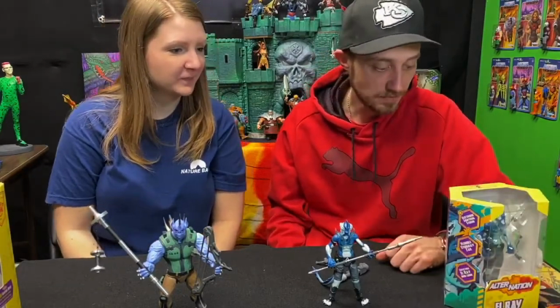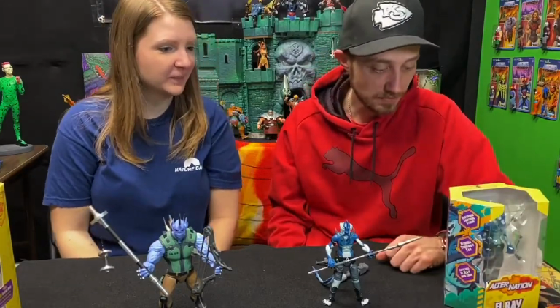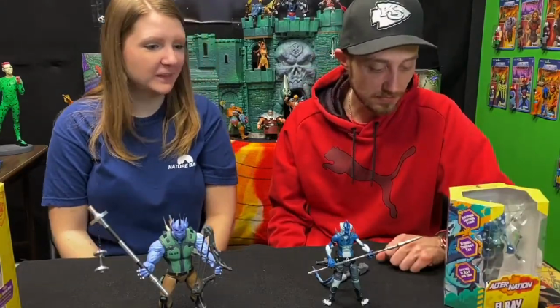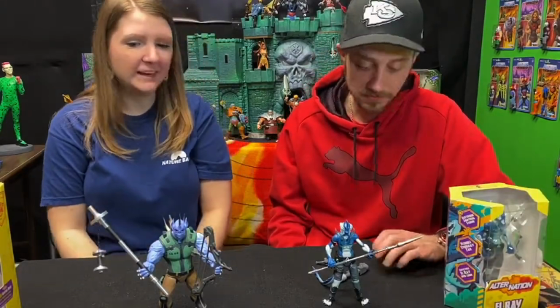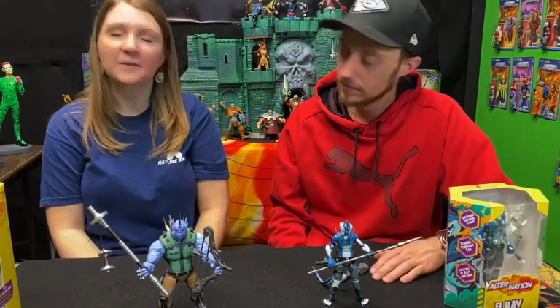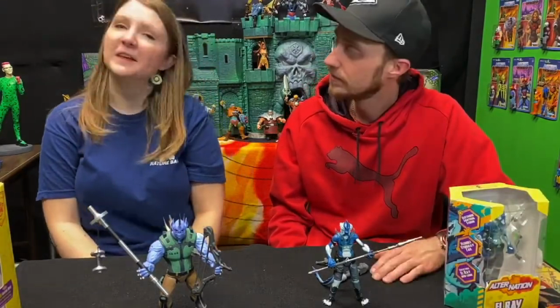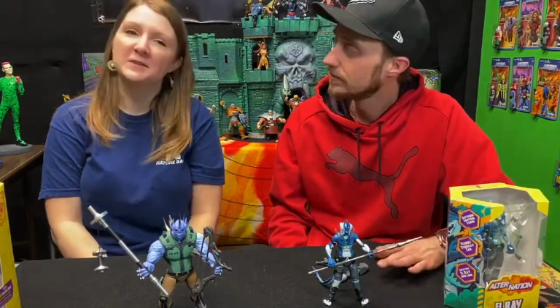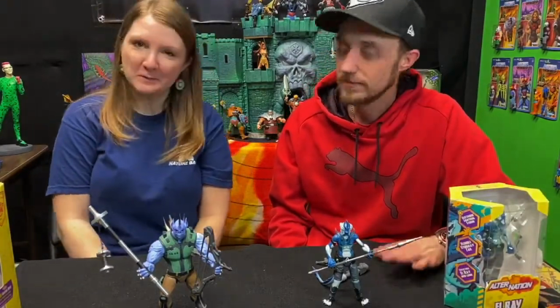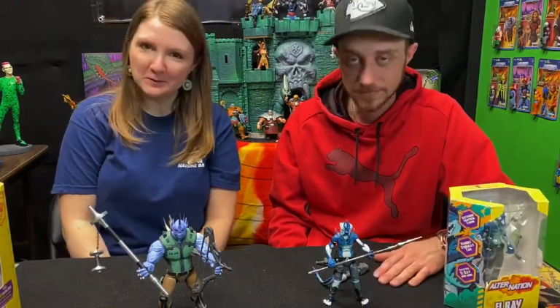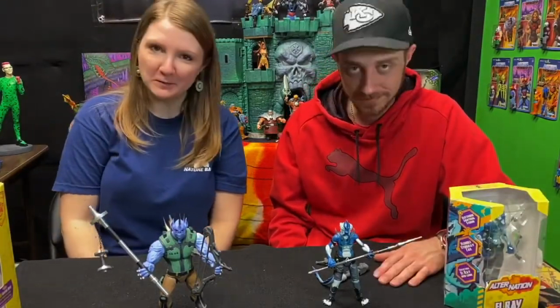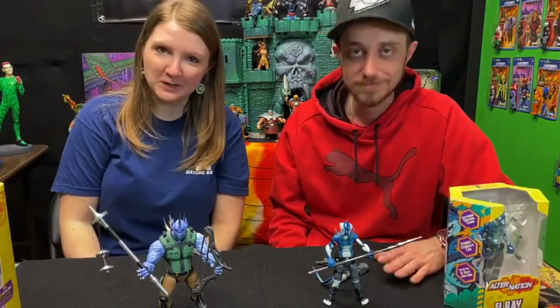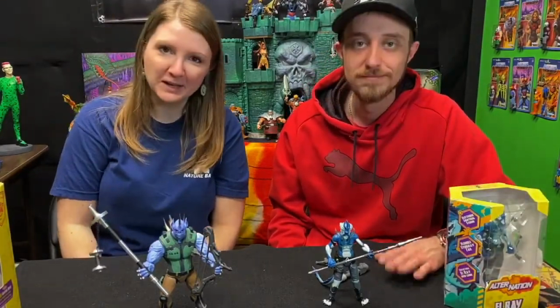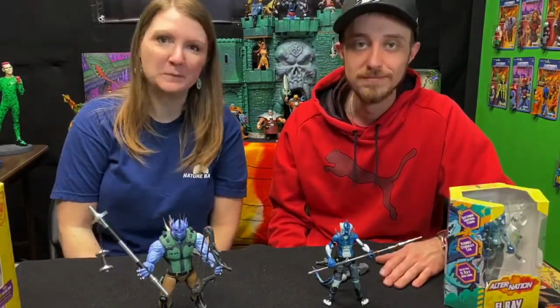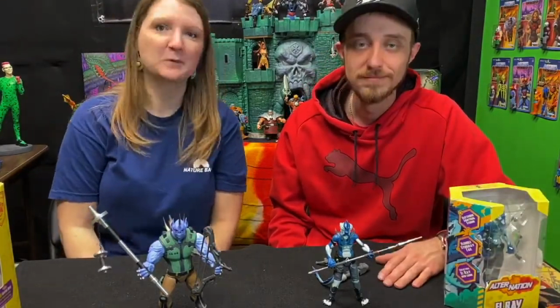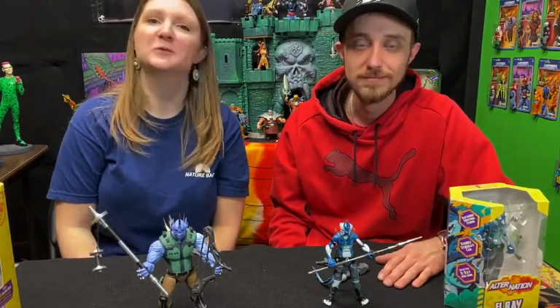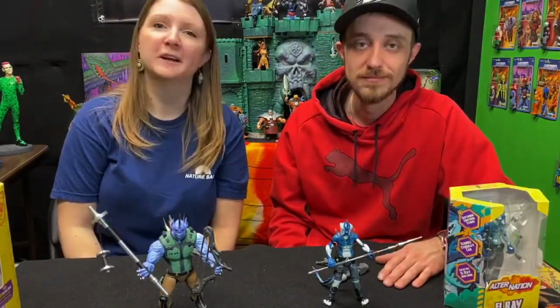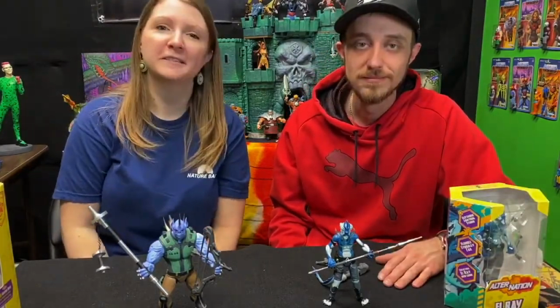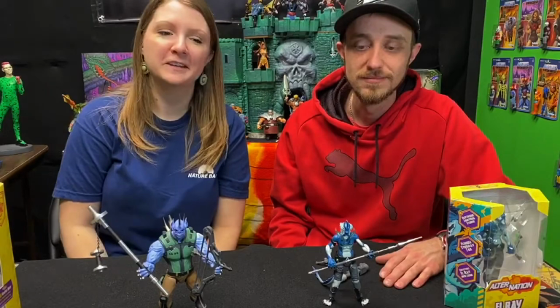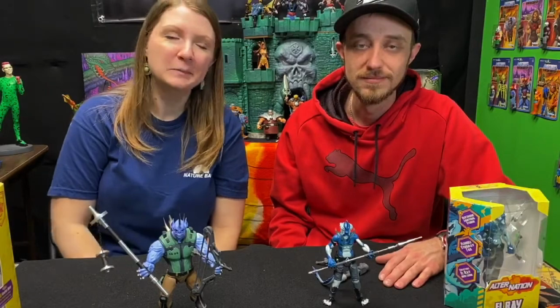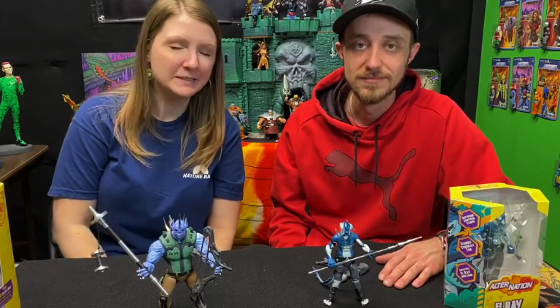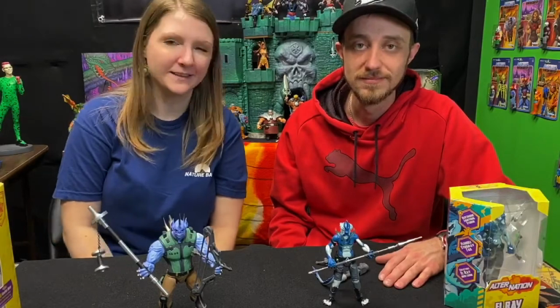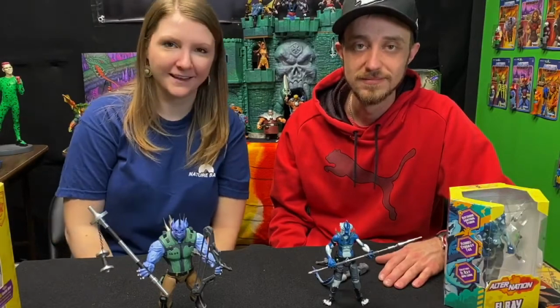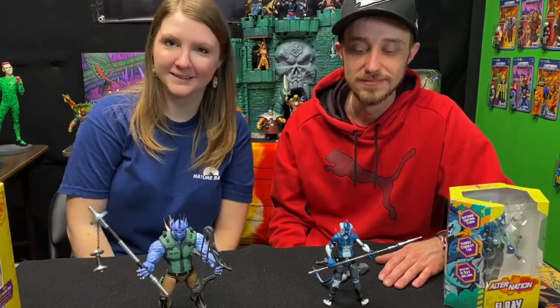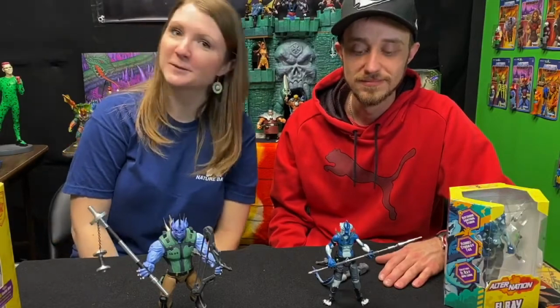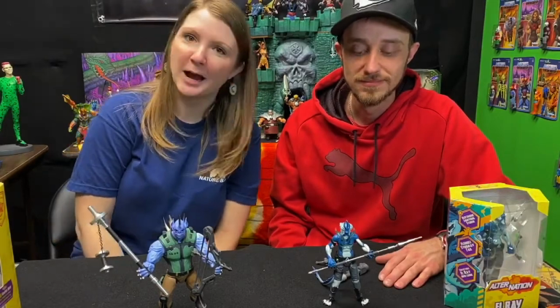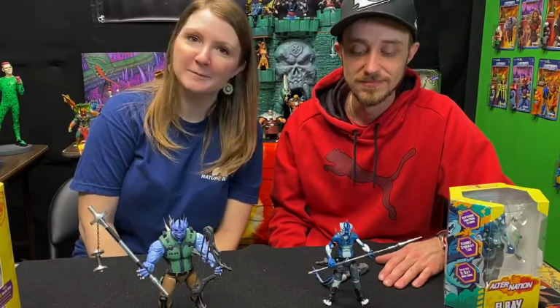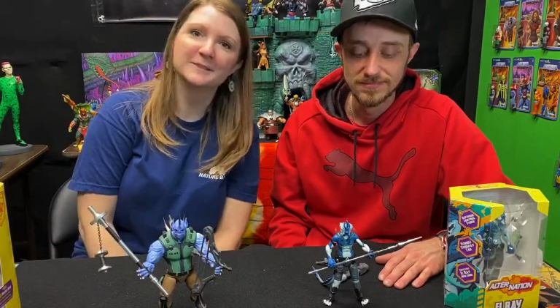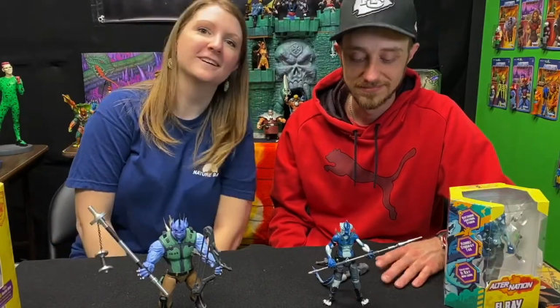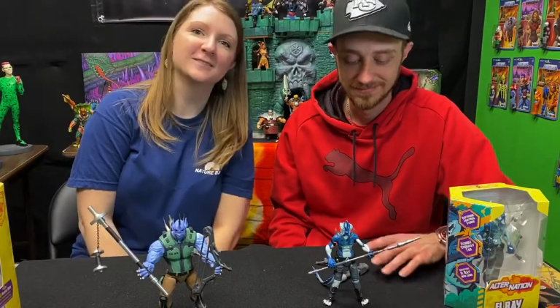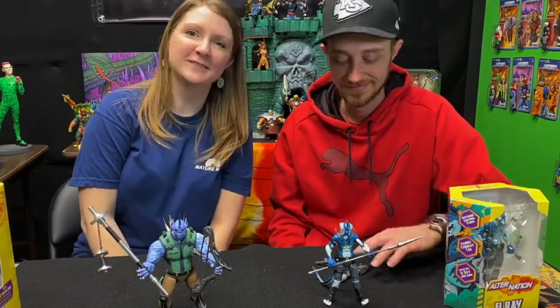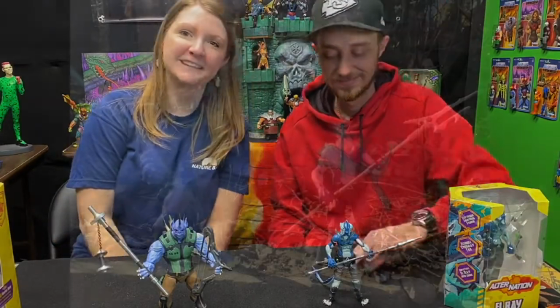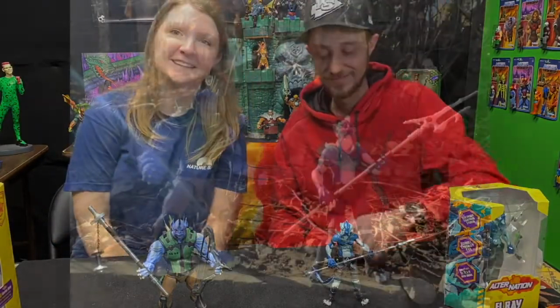Alright, well thank you so much for watching. Hope you enjoyed our review. Please like and subscribe and we'll talk to you next time.